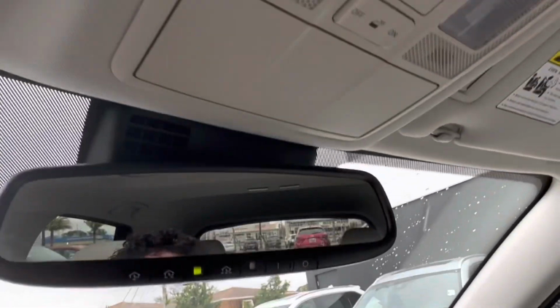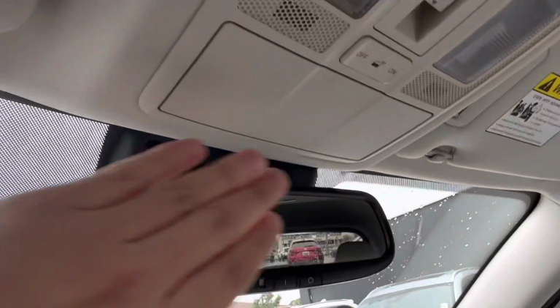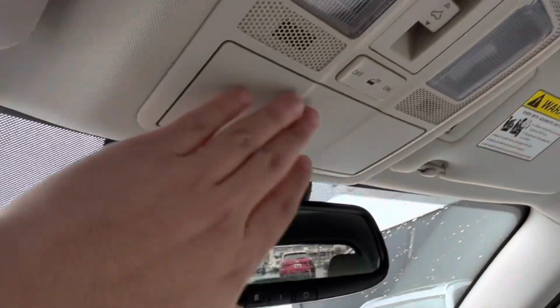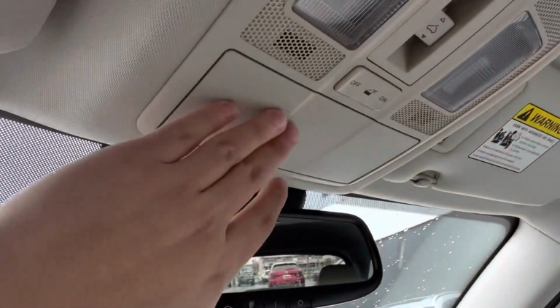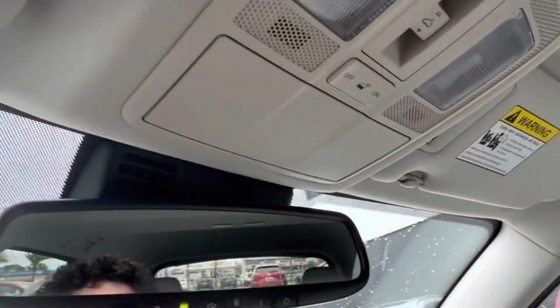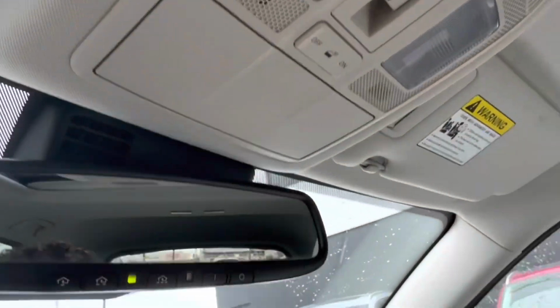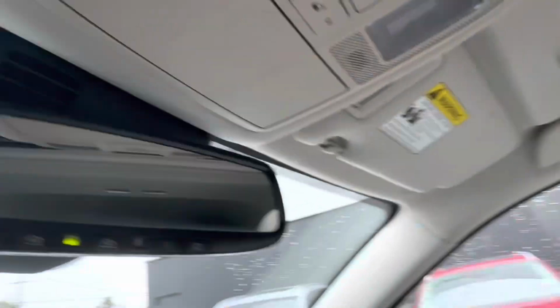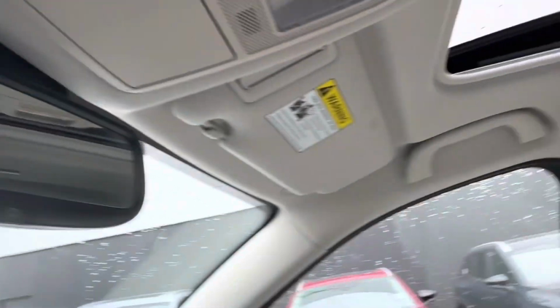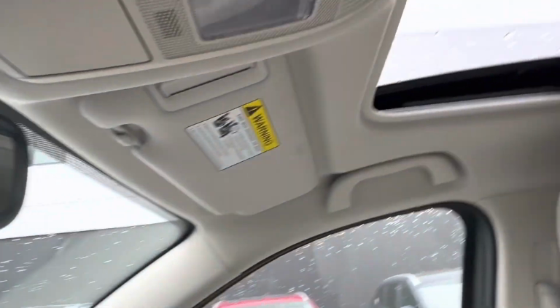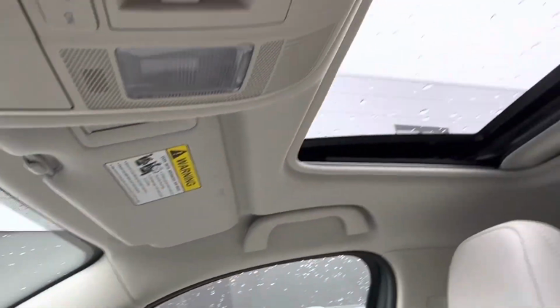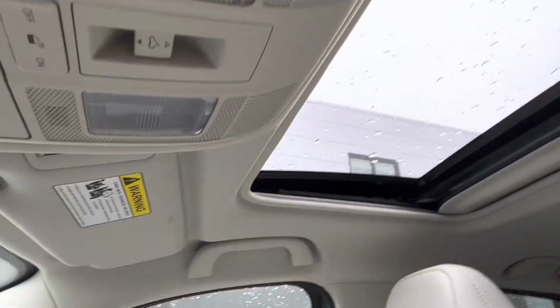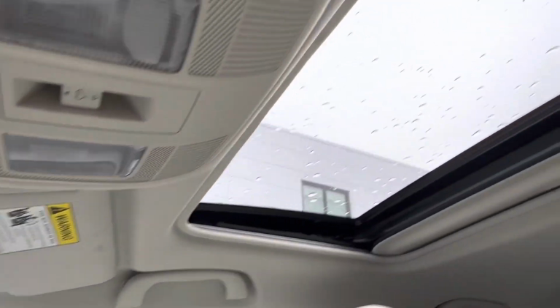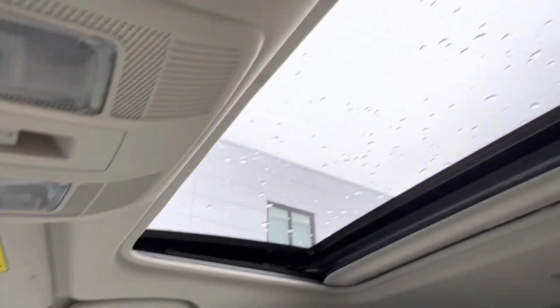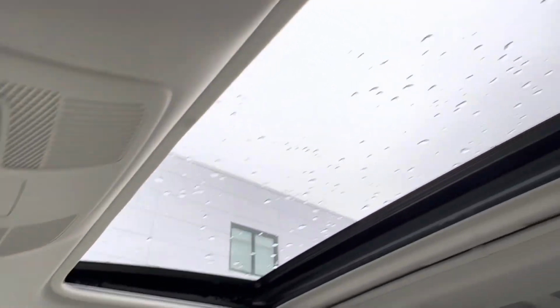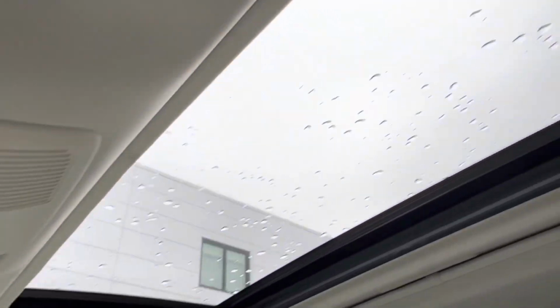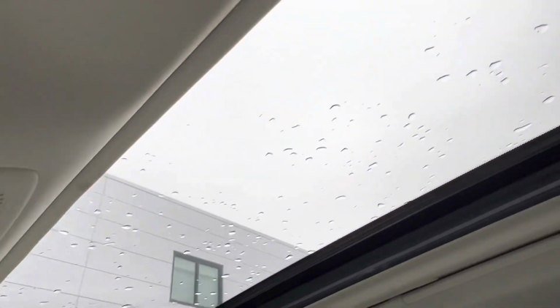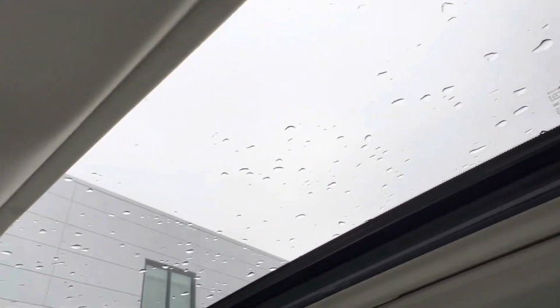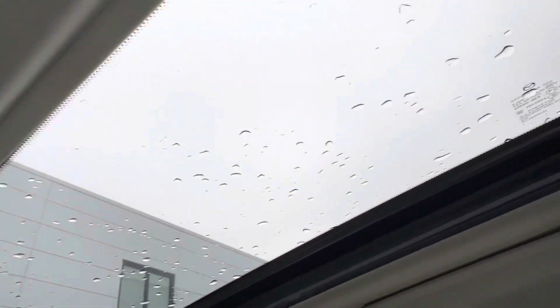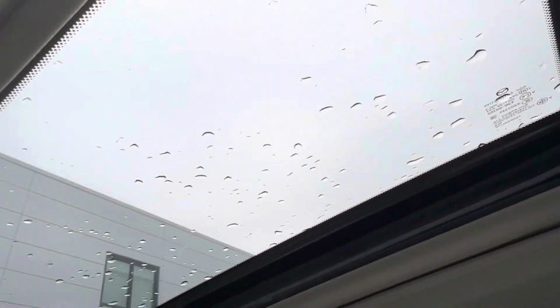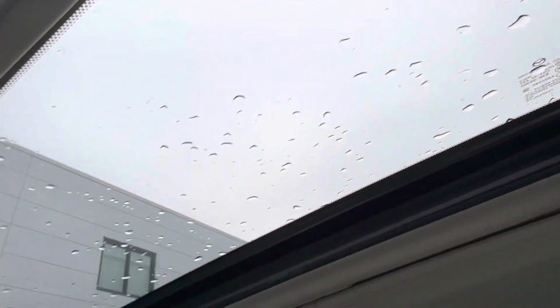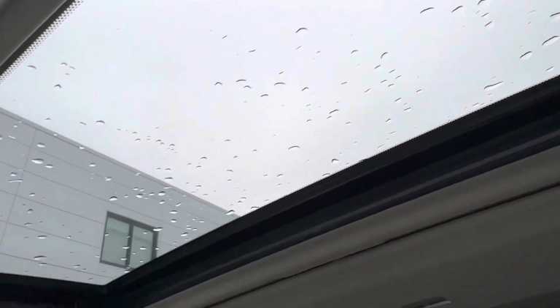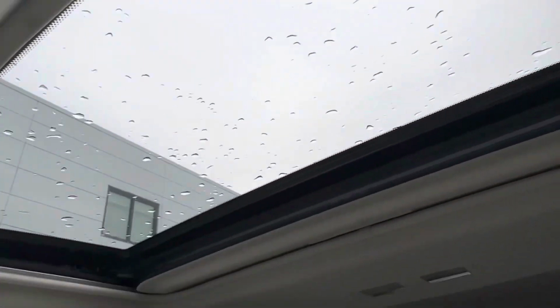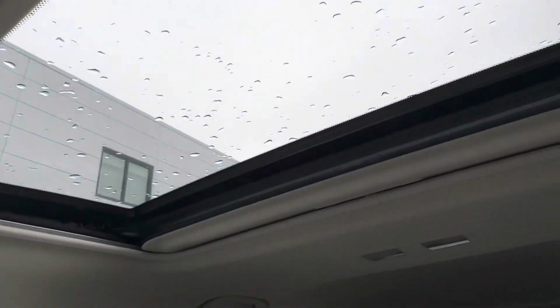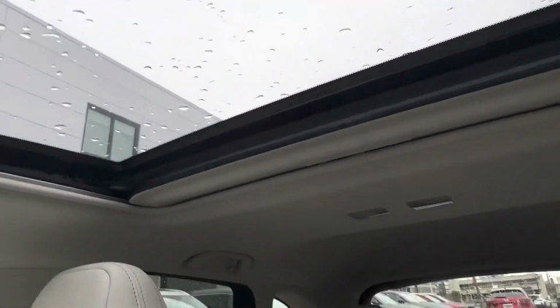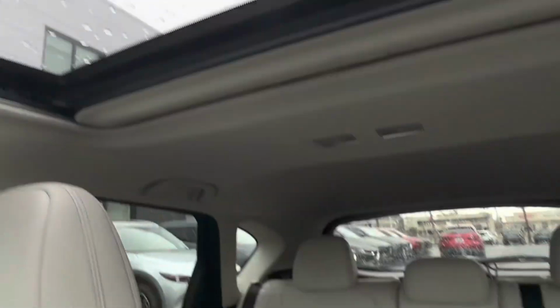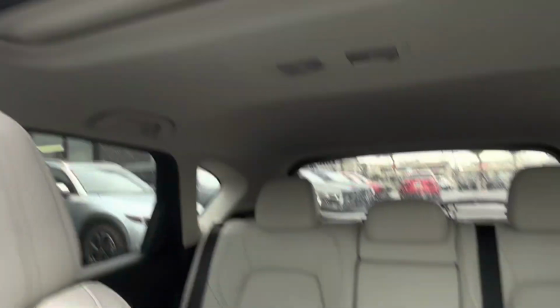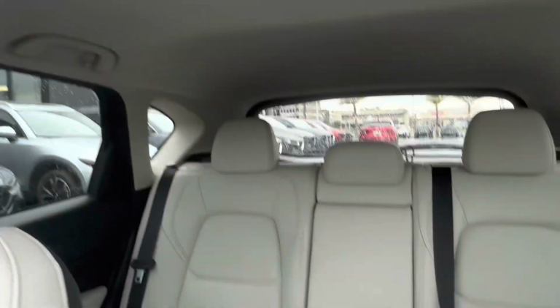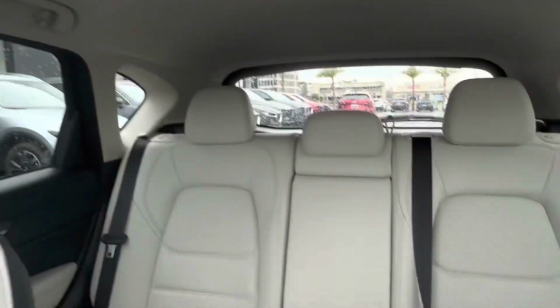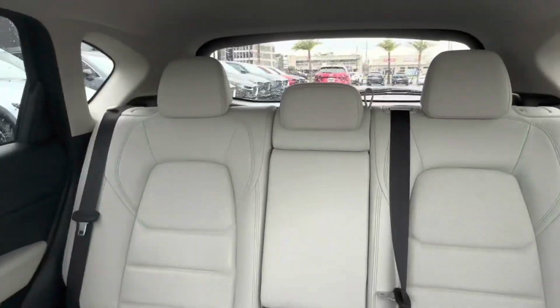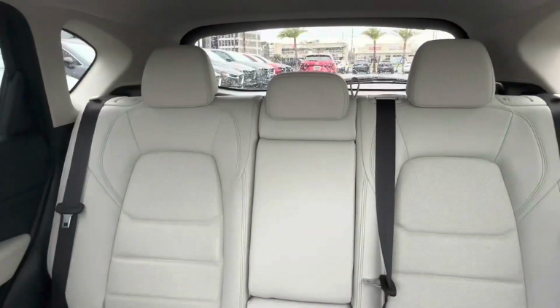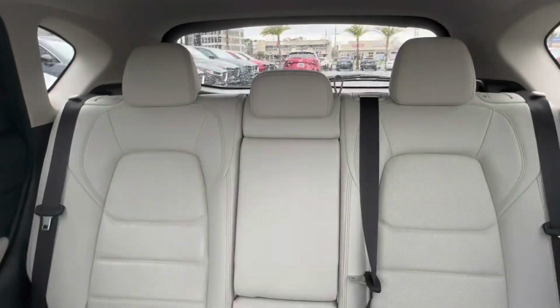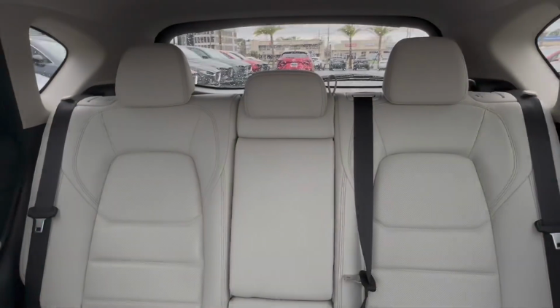After that we have our sunglasses holder and last but not least our nice sunroof up top. Let's go check out those back seats.